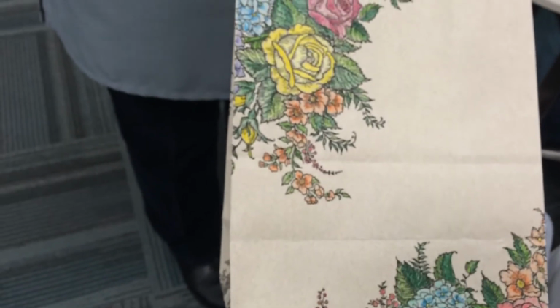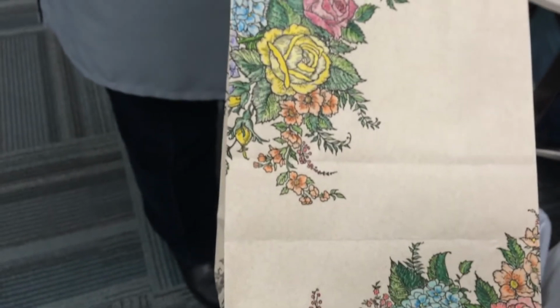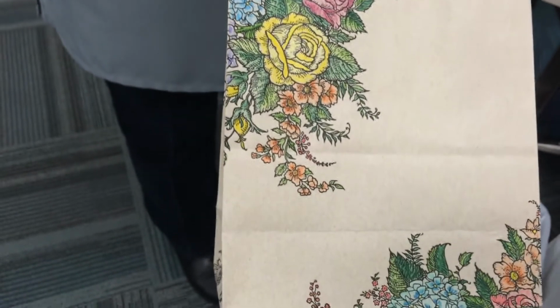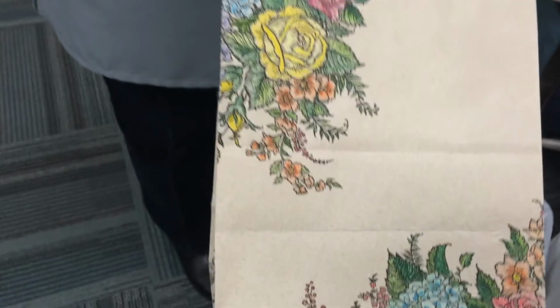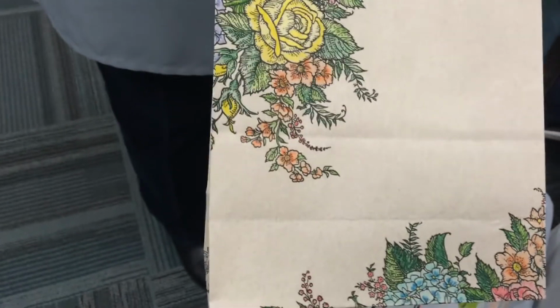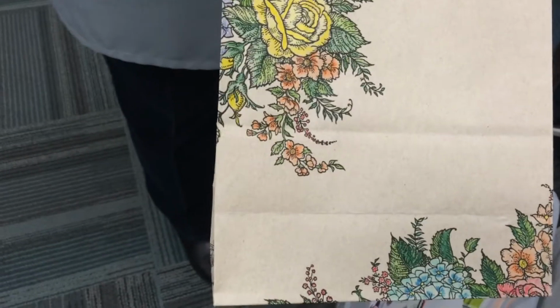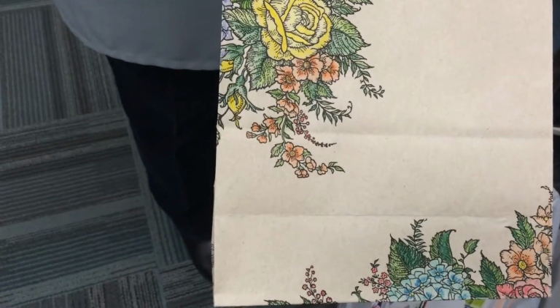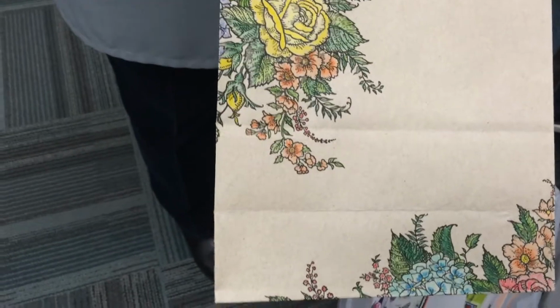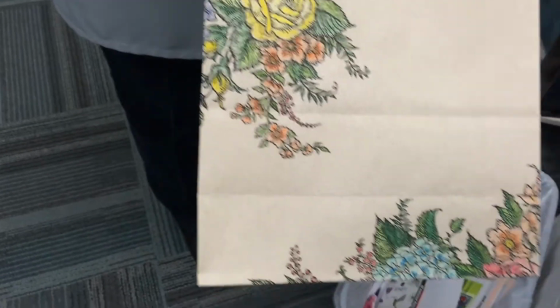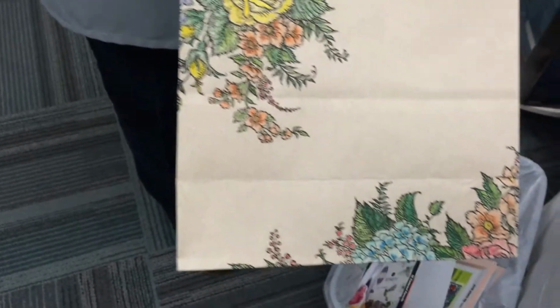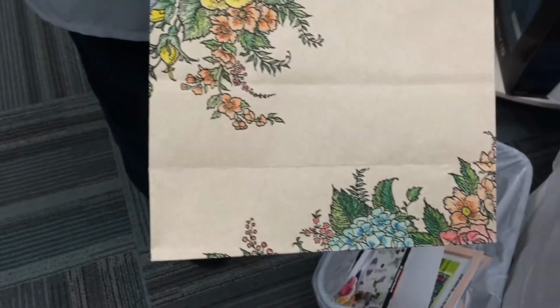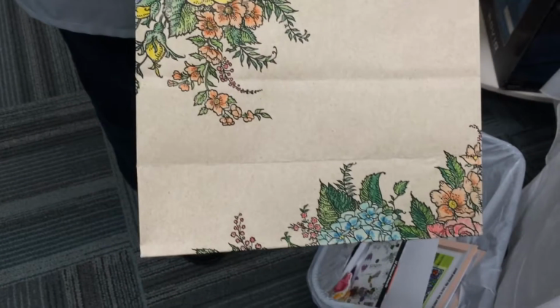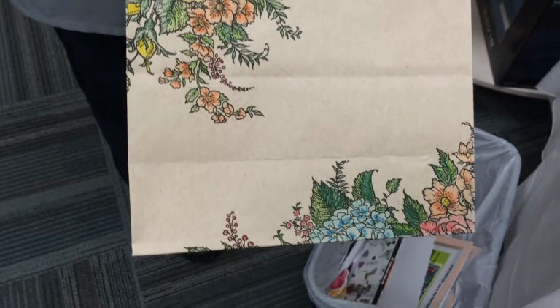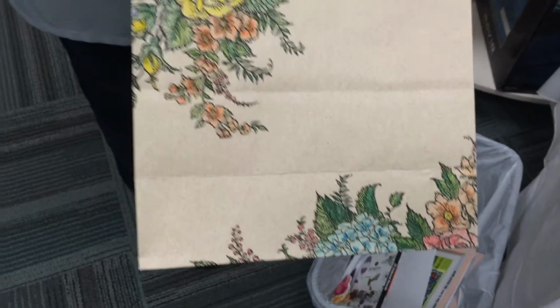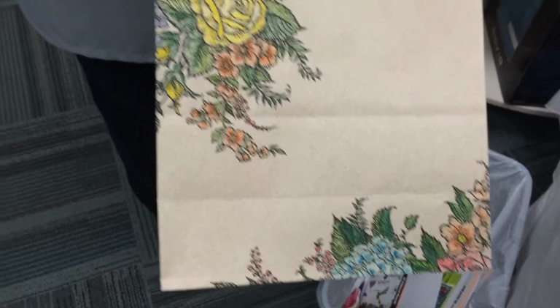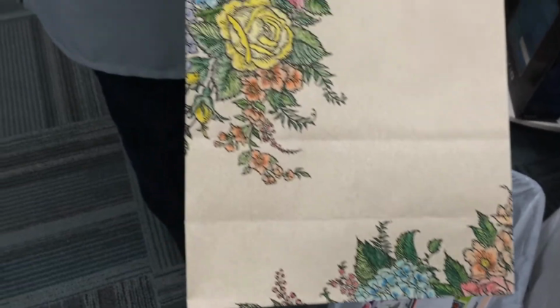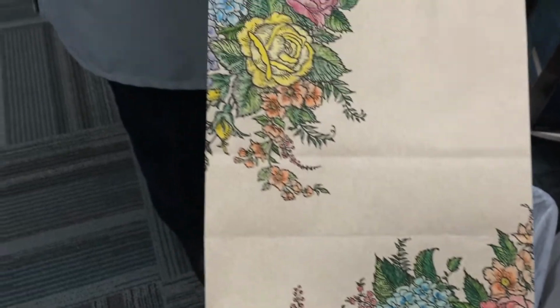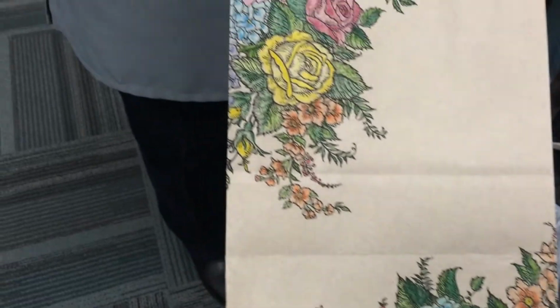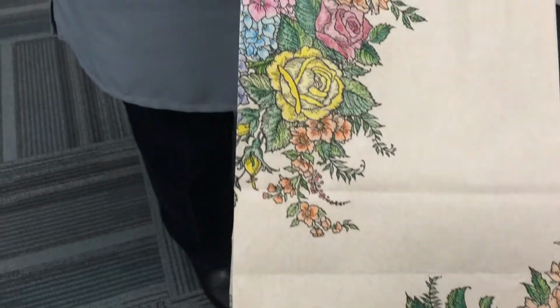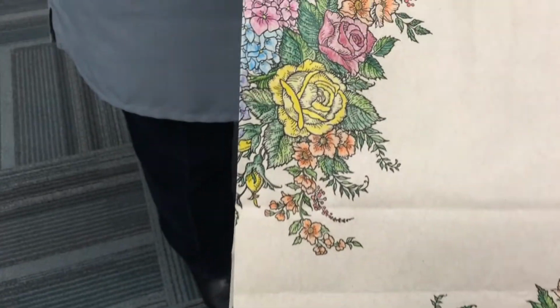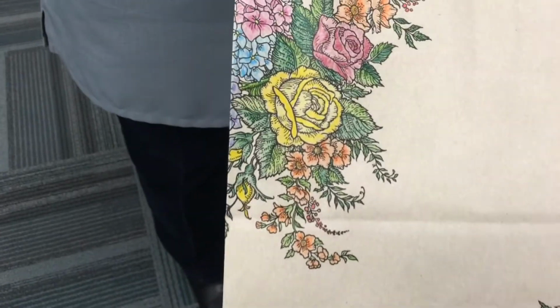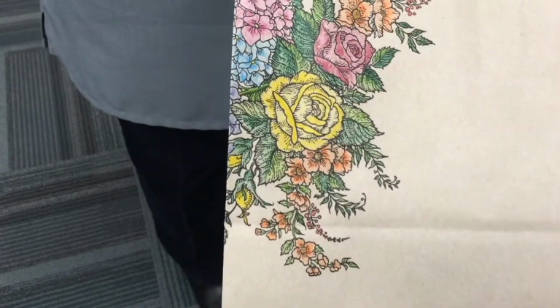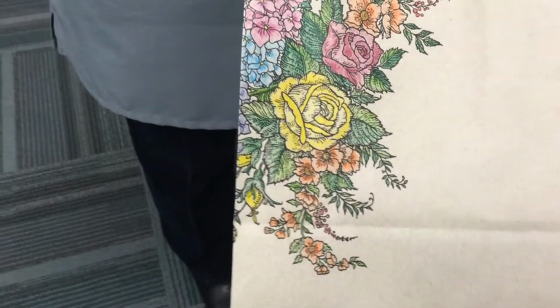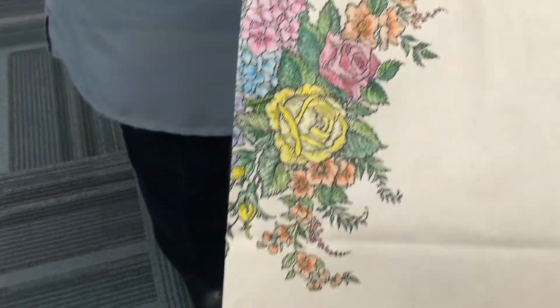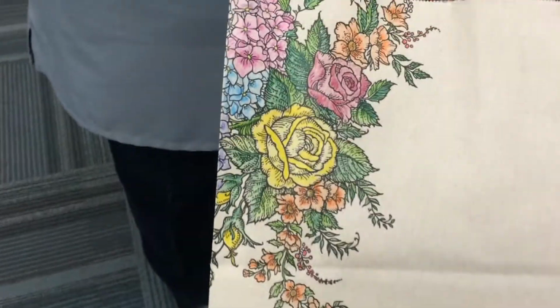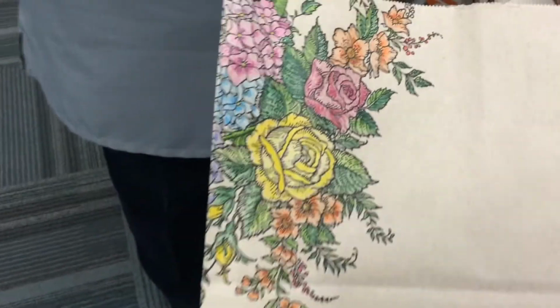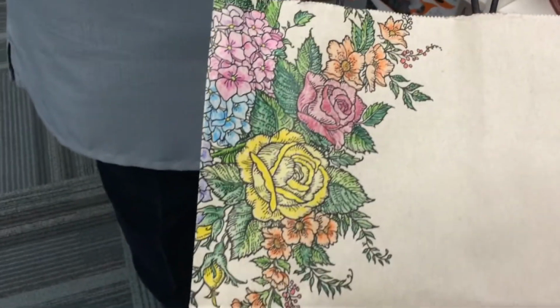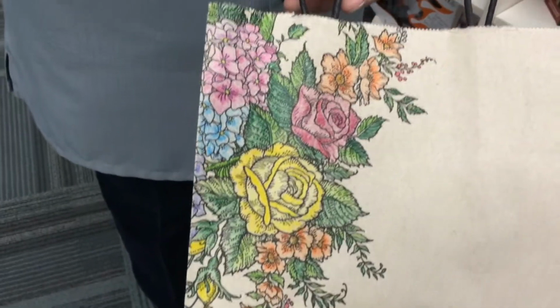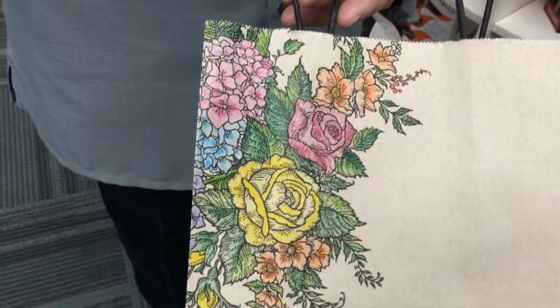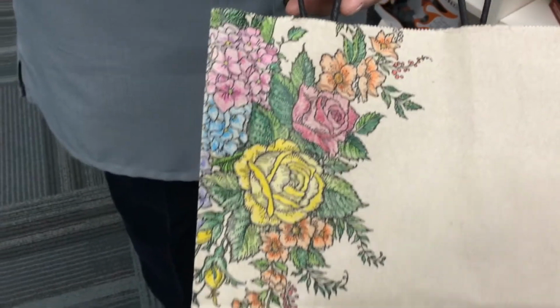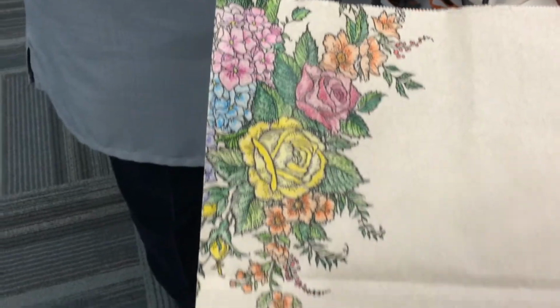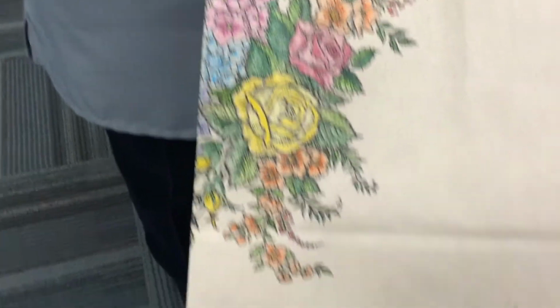And you just used colored pencils? Just colored pencils. And how long did this take to do? A while, probably a couple days.